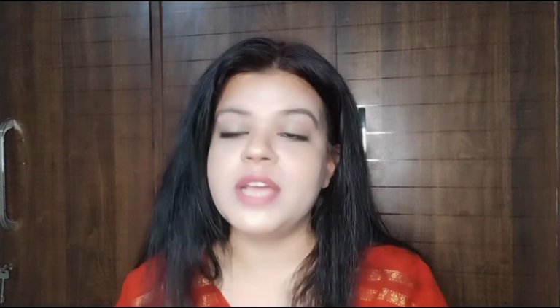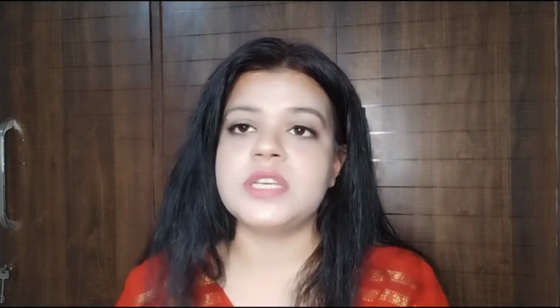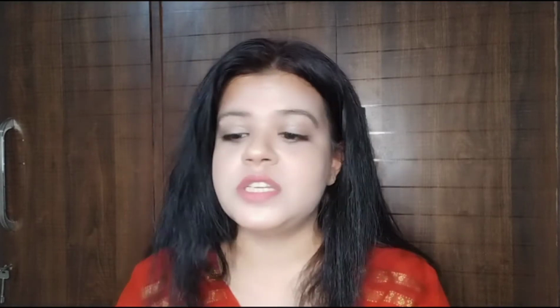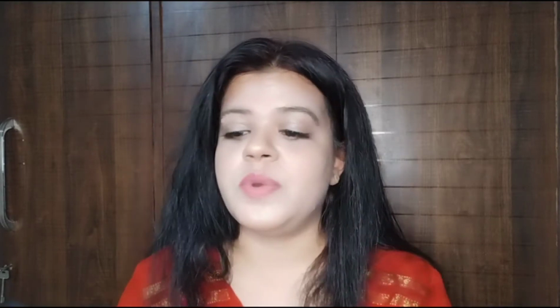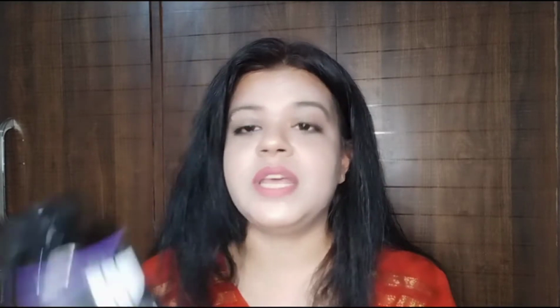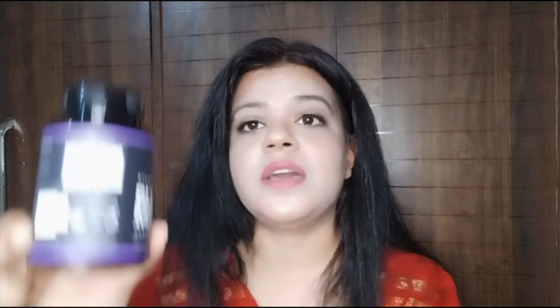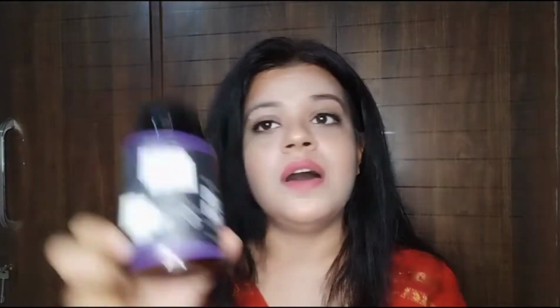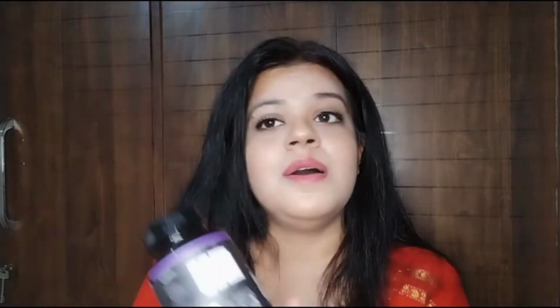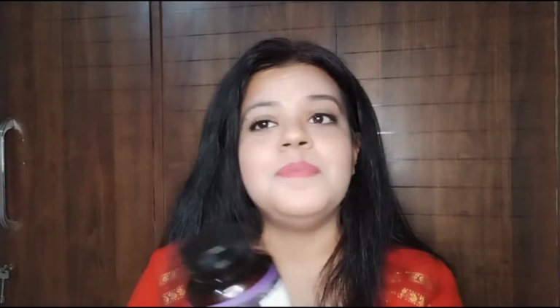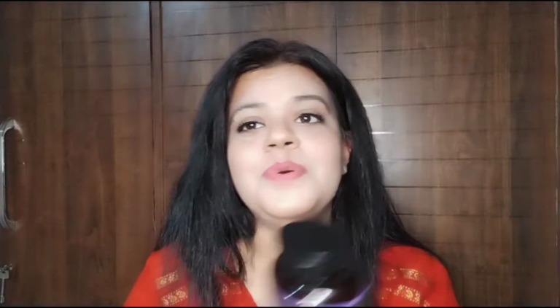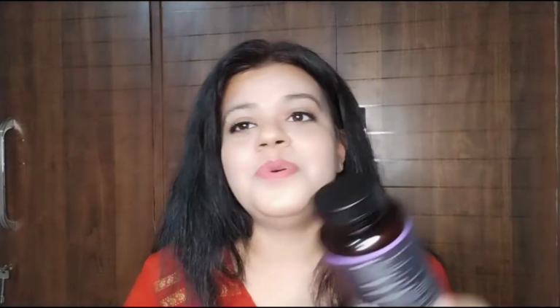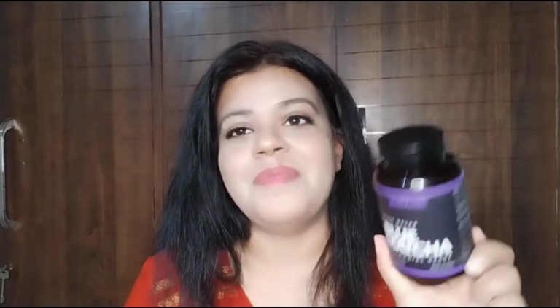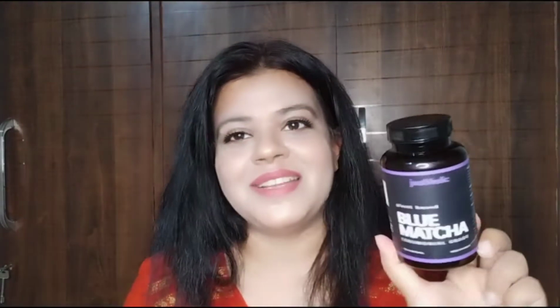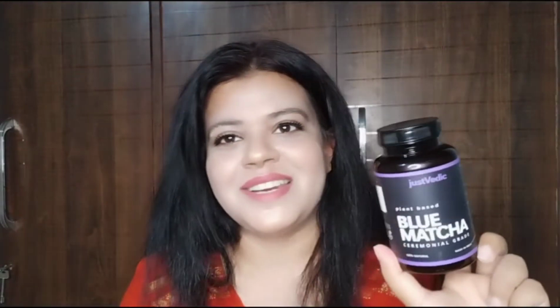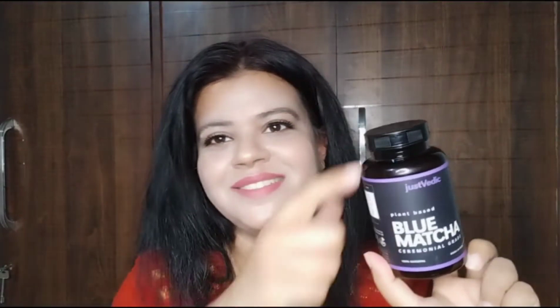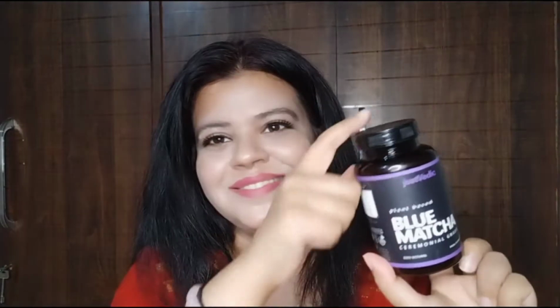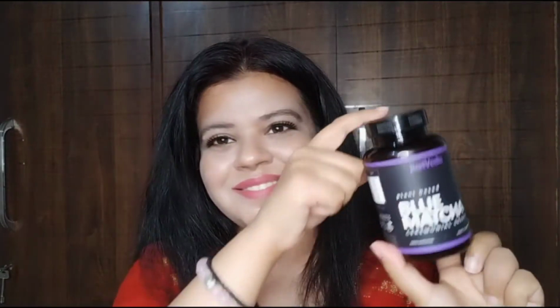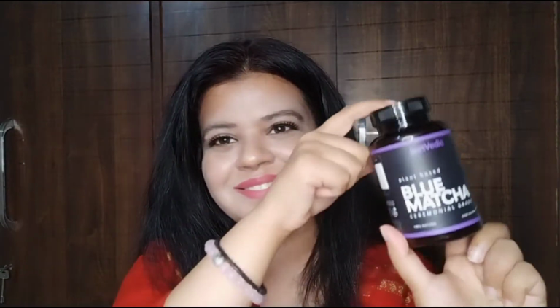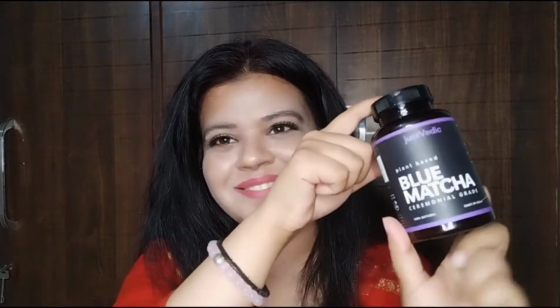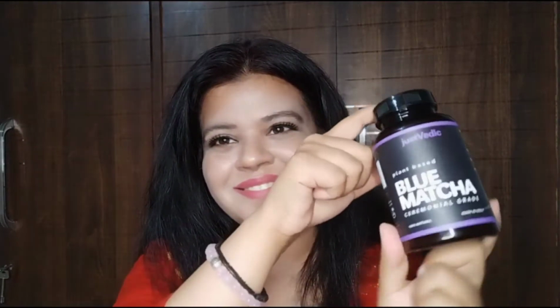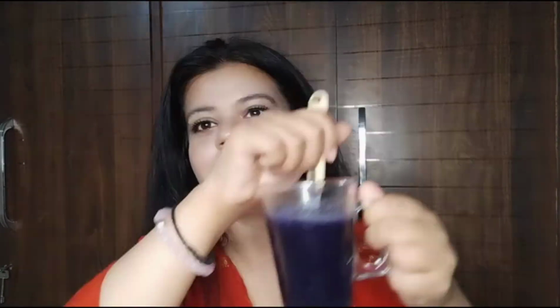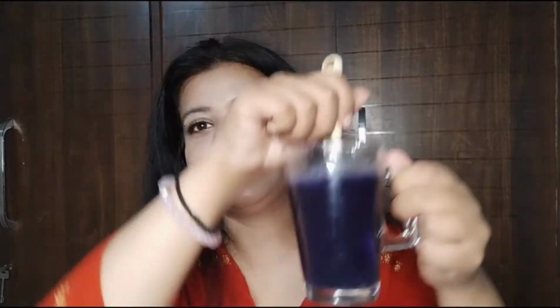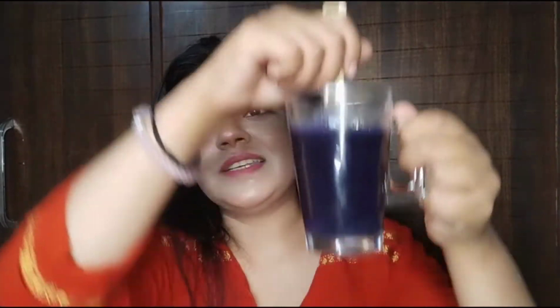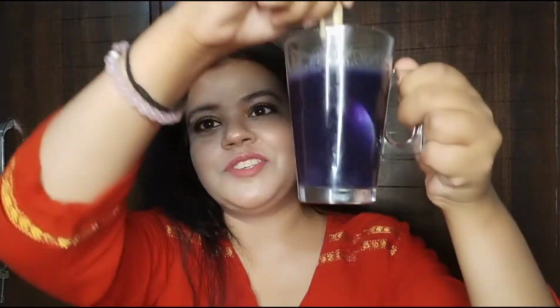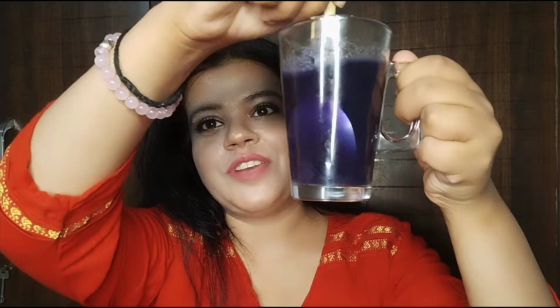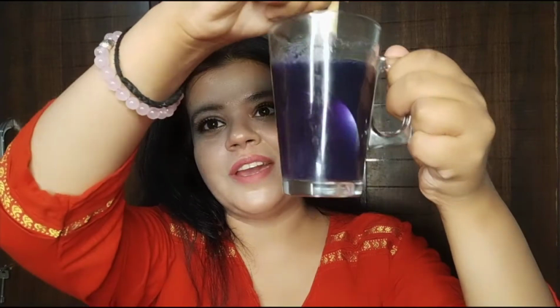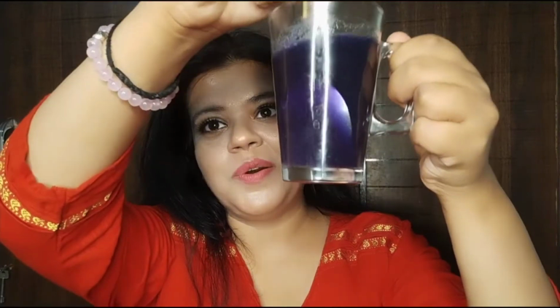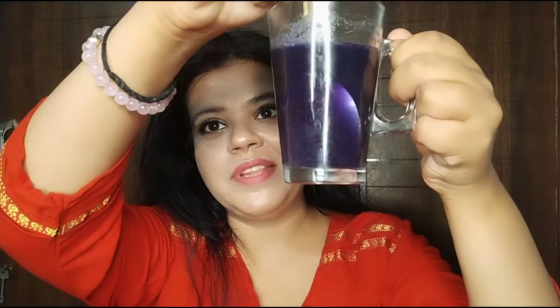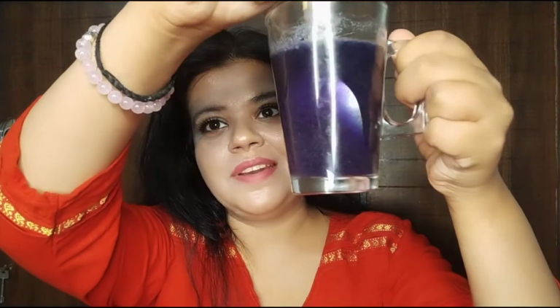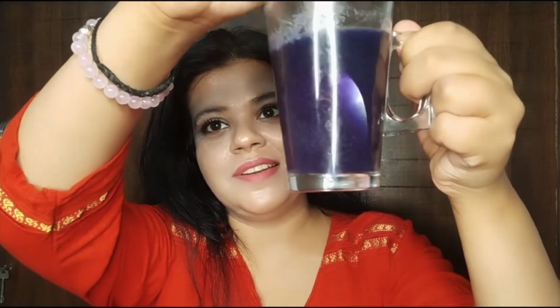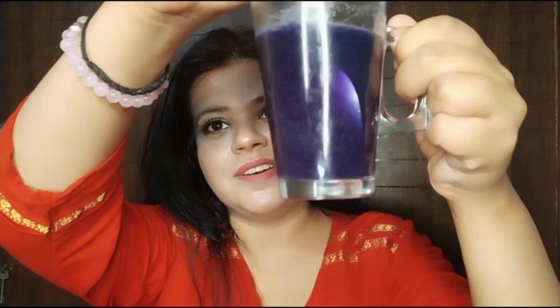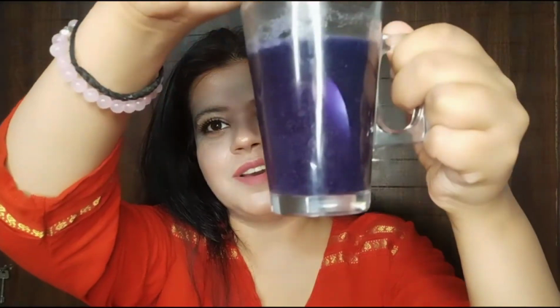Today the product I will give you a review of is Just Wedding Blue Matcha. Just check out the color, guys — so beautiful!